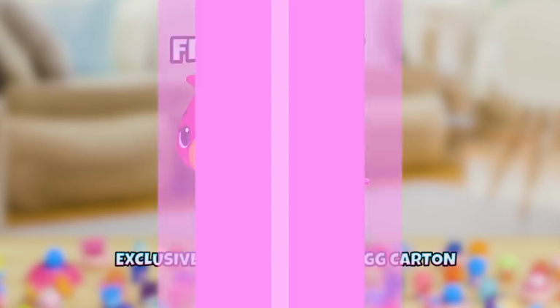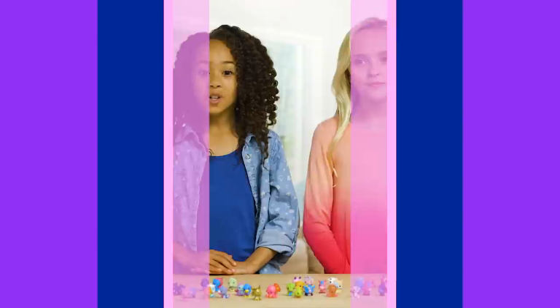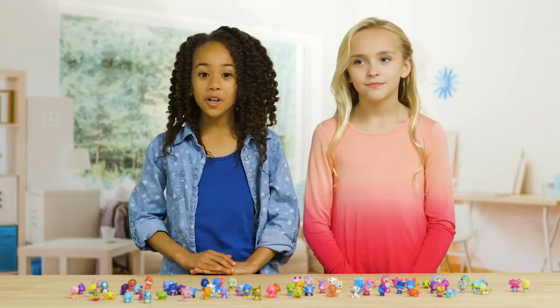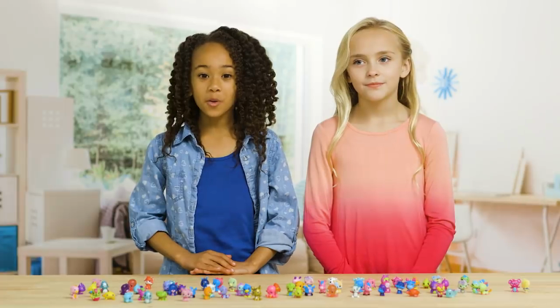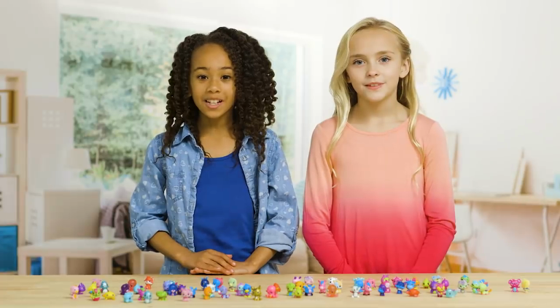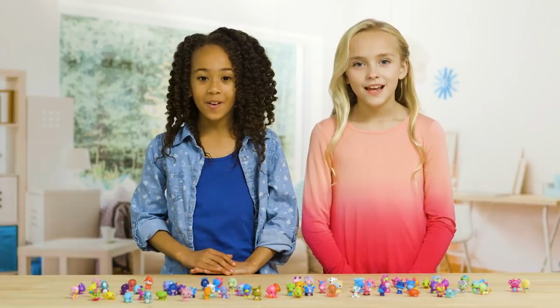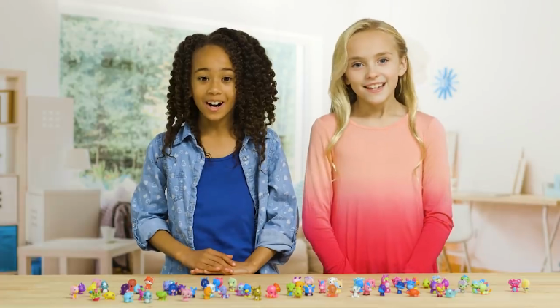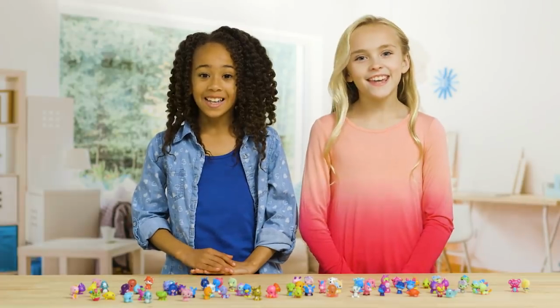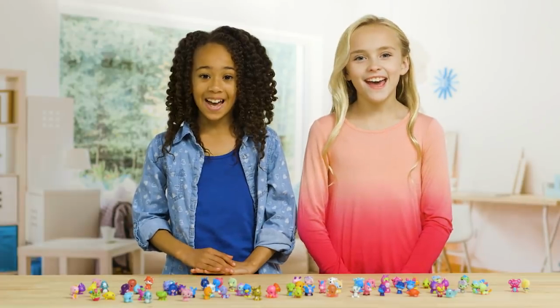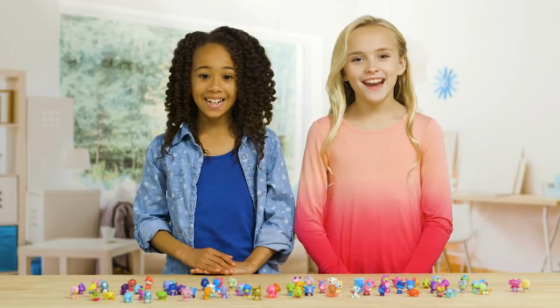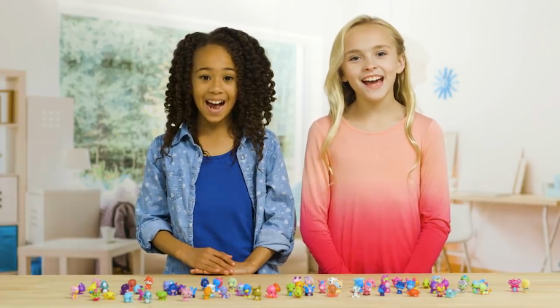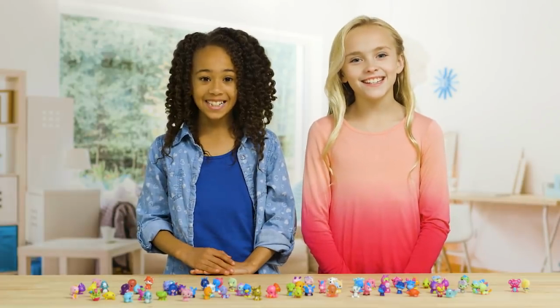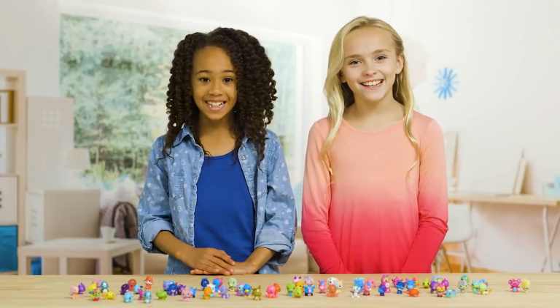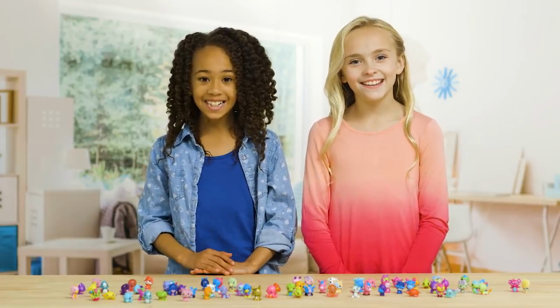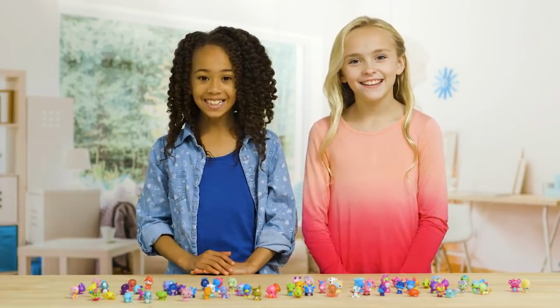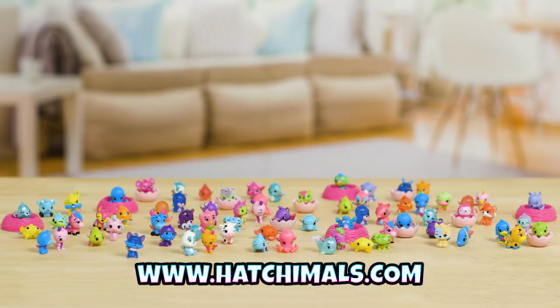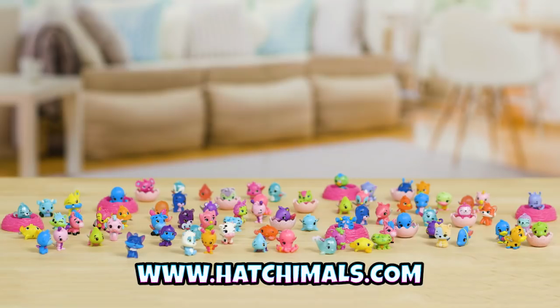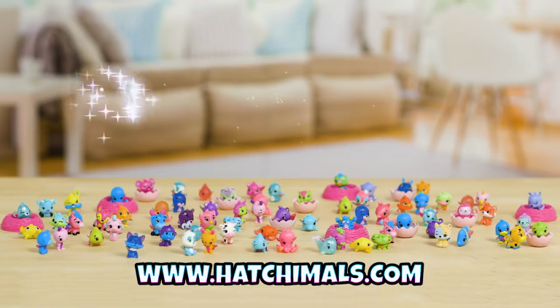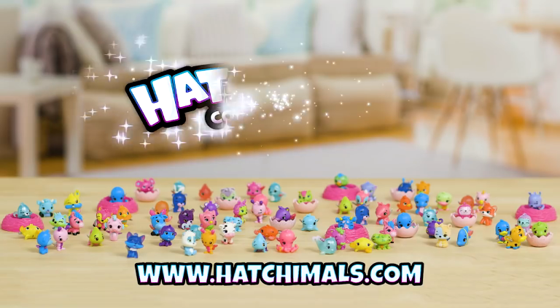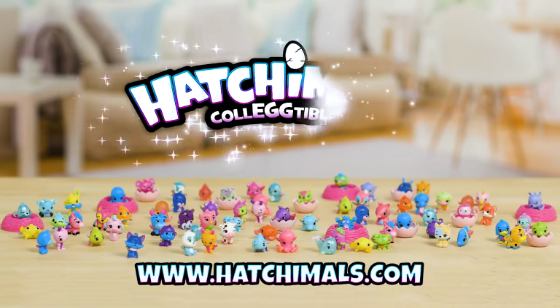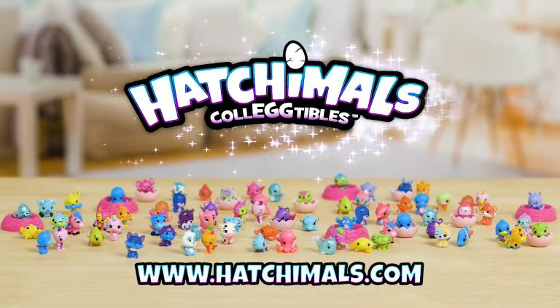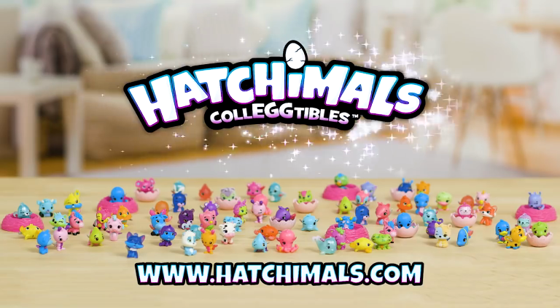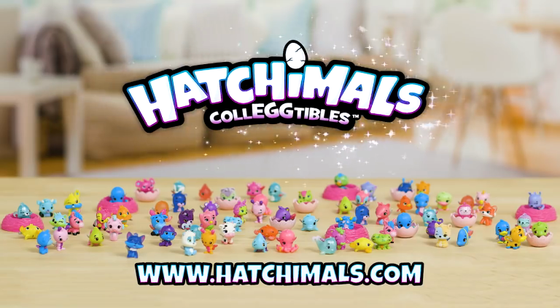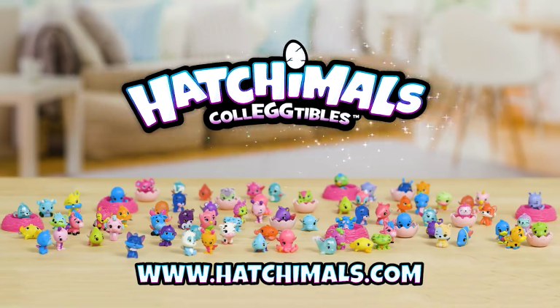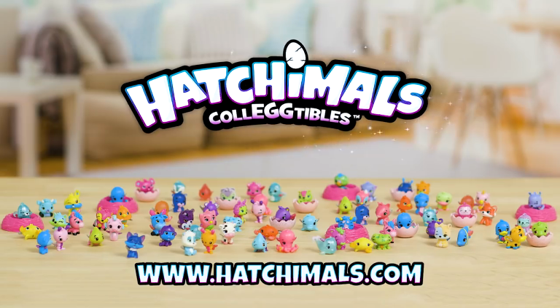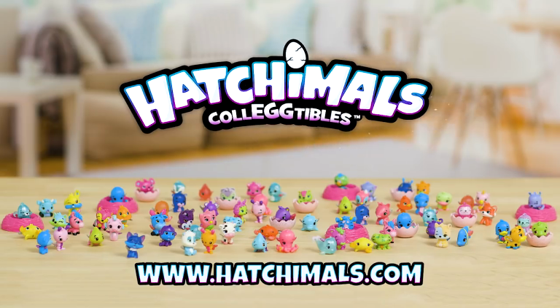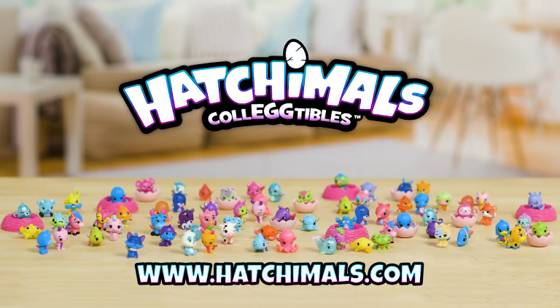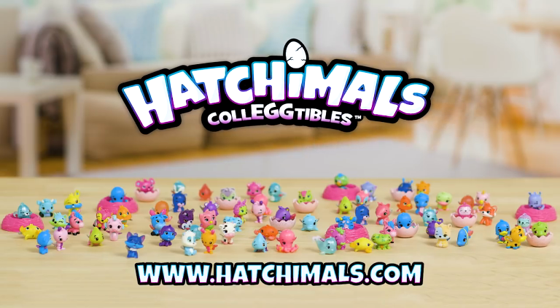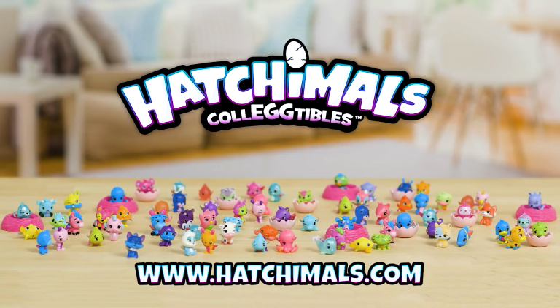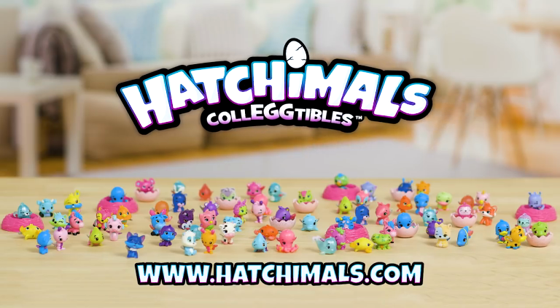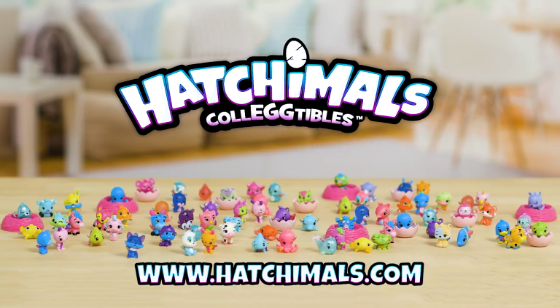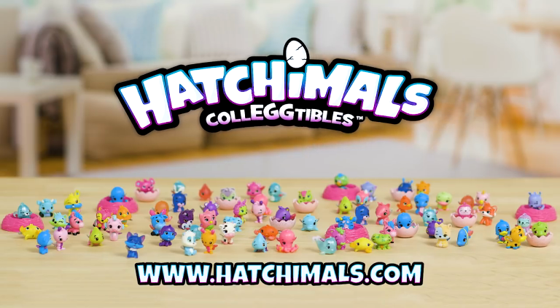So what are you waiting for? Get hatching! Thanks for watching and learning all about Season 2 of Hatchimals Collectibles with us!